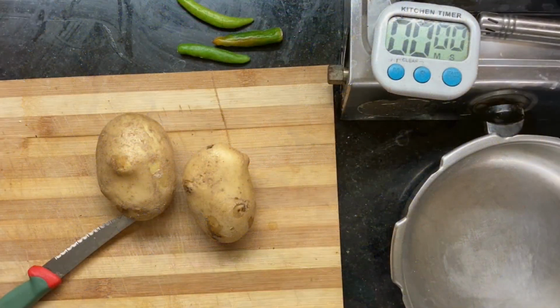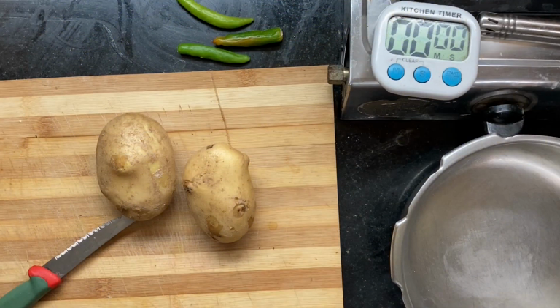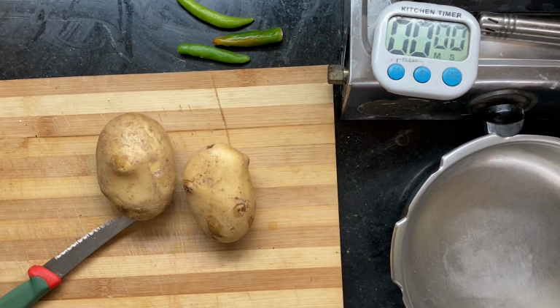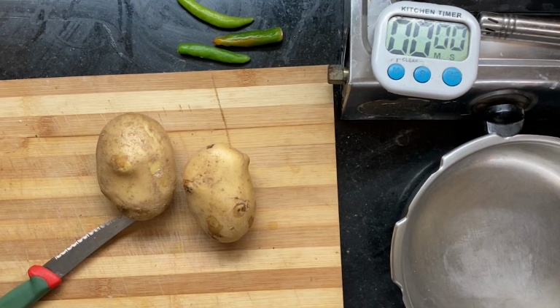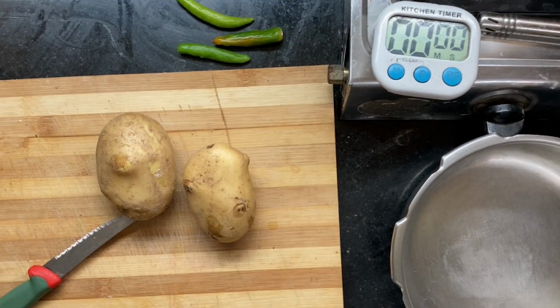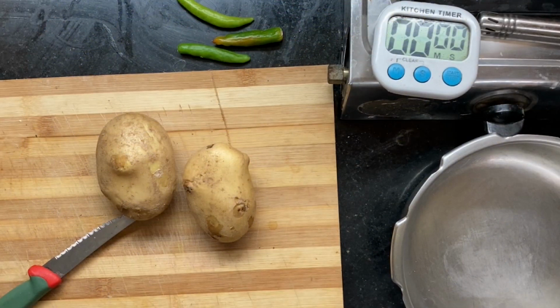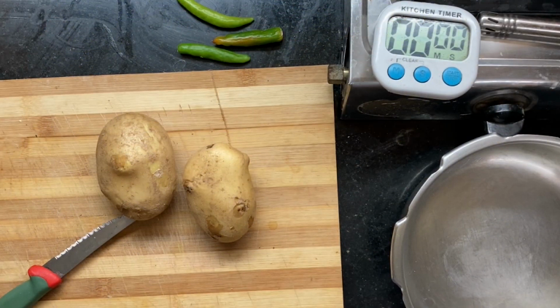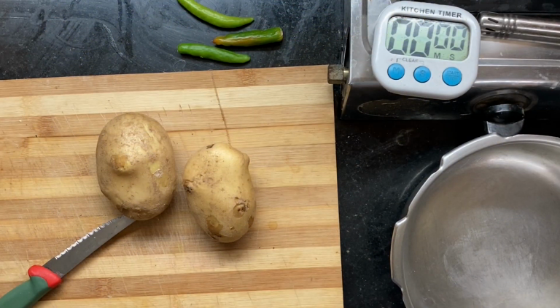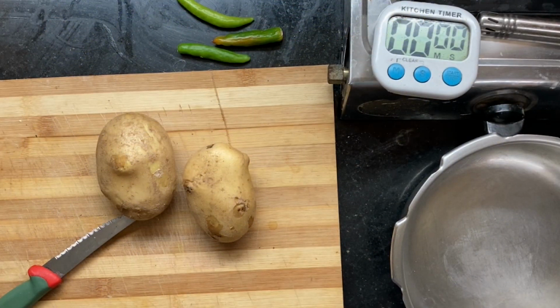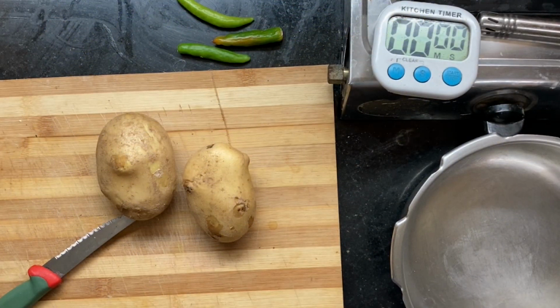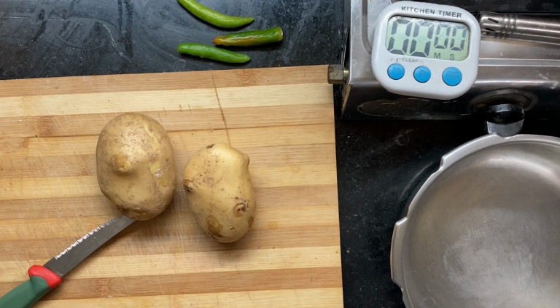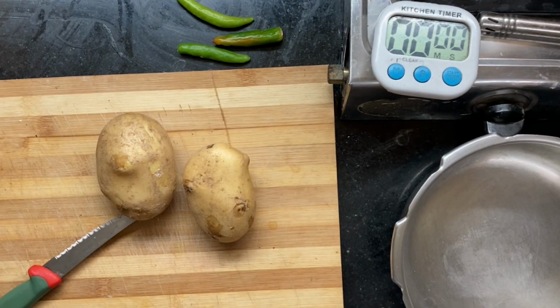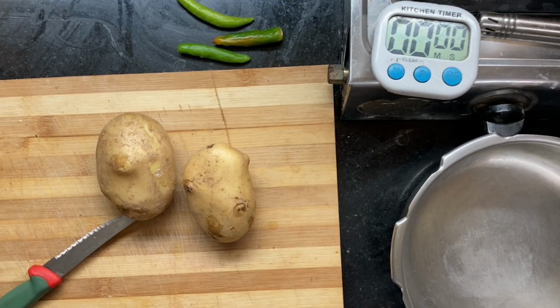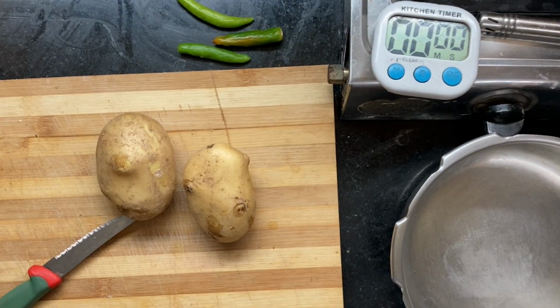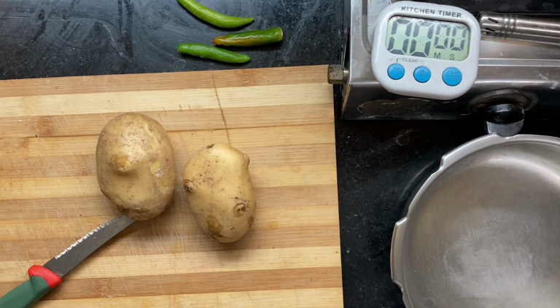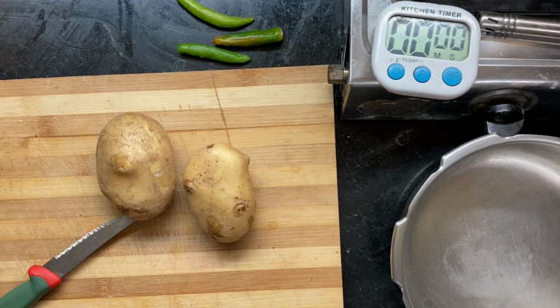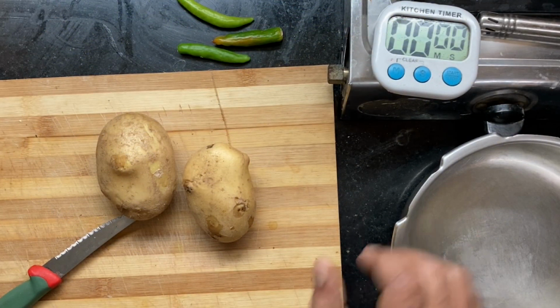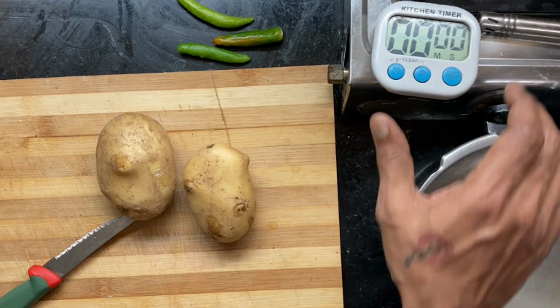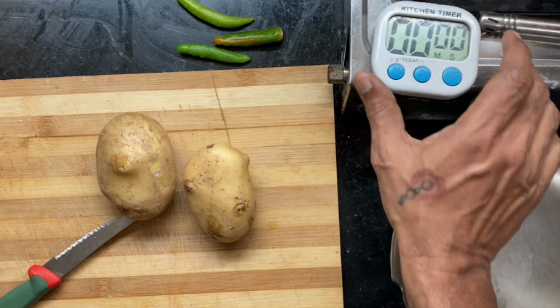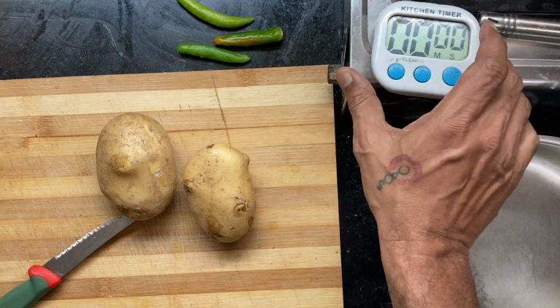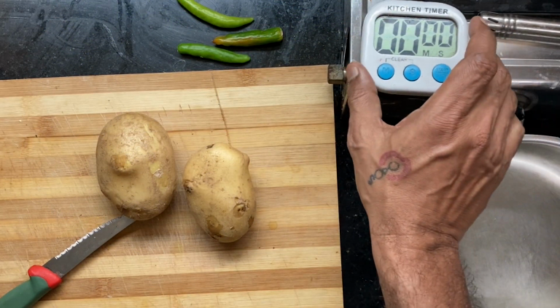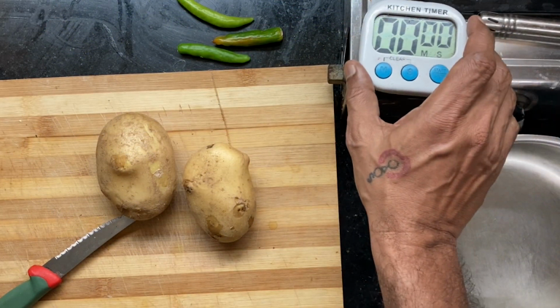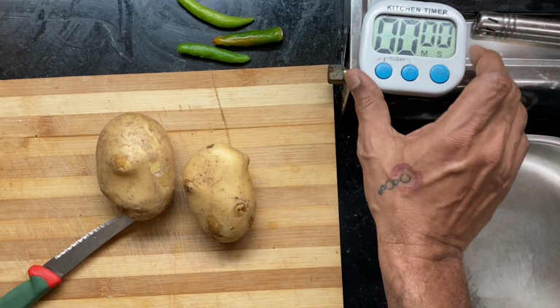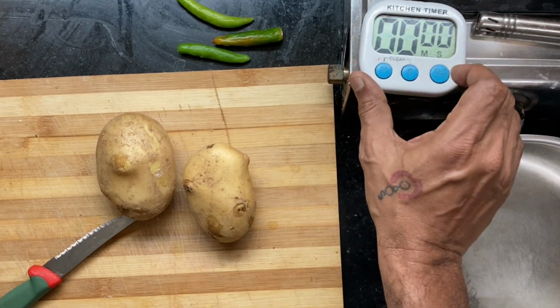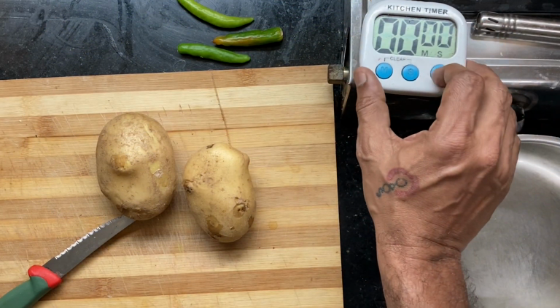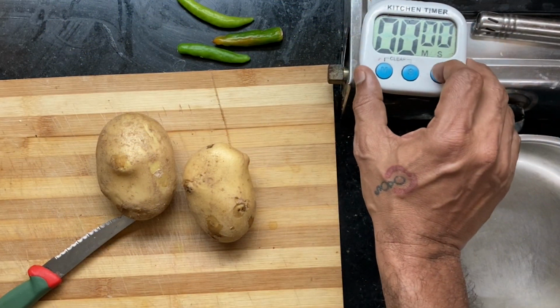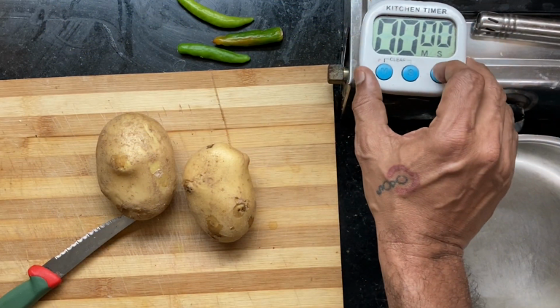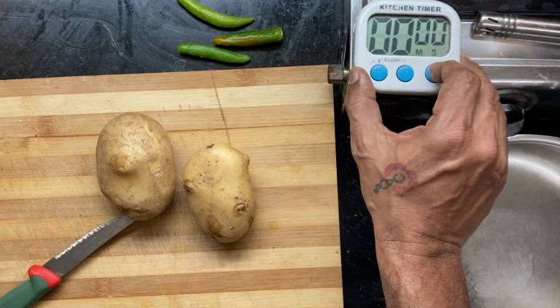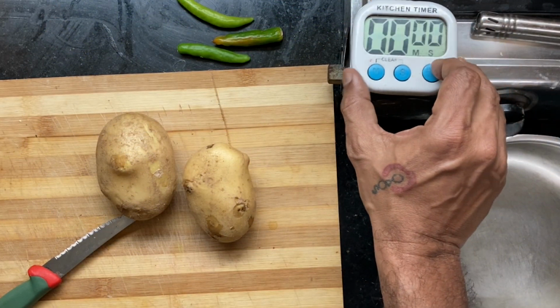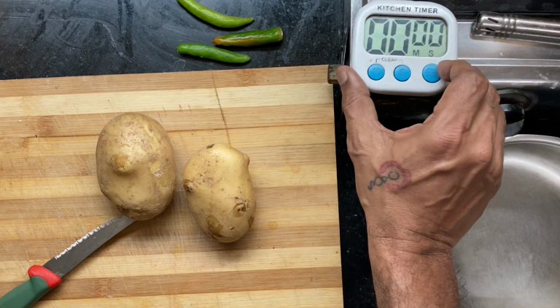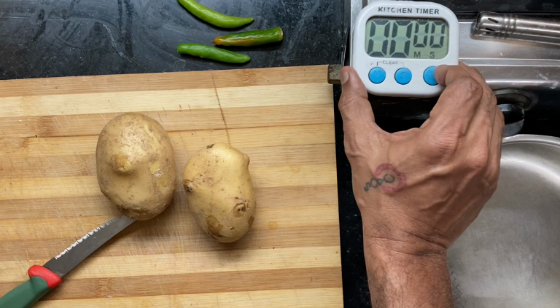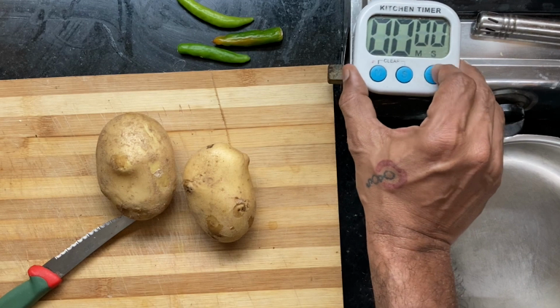Bengali Alu Posto. Good evening, Posto lovers. Let's do the Bengali Alu Posto as part of the 5-minute meals series.